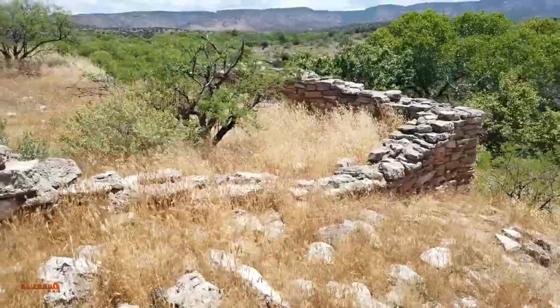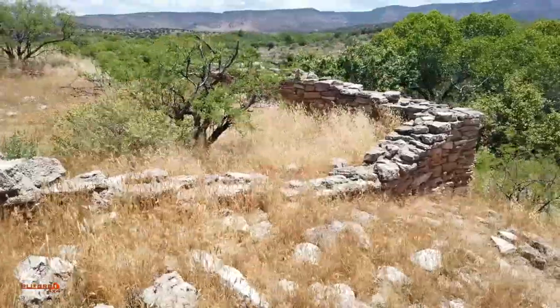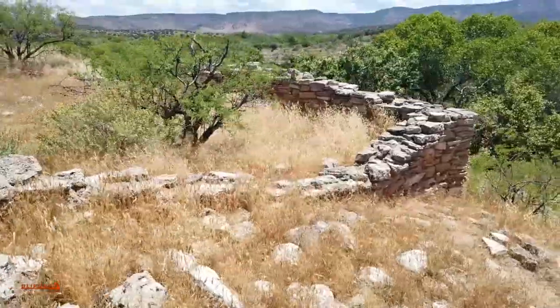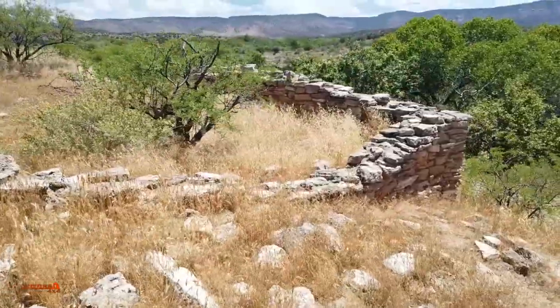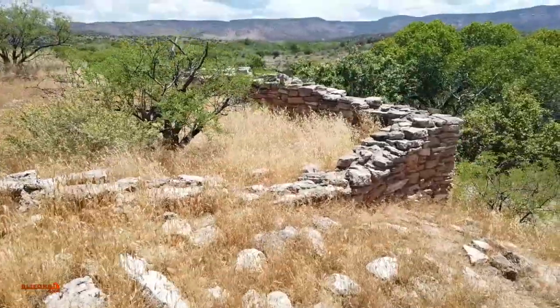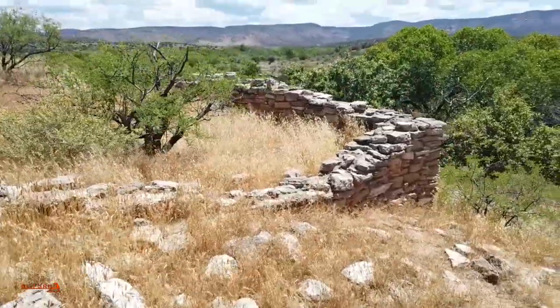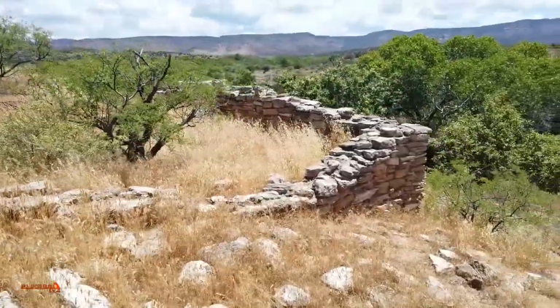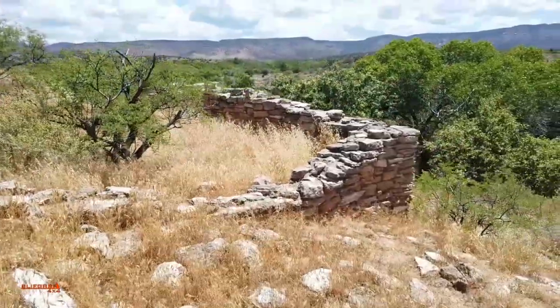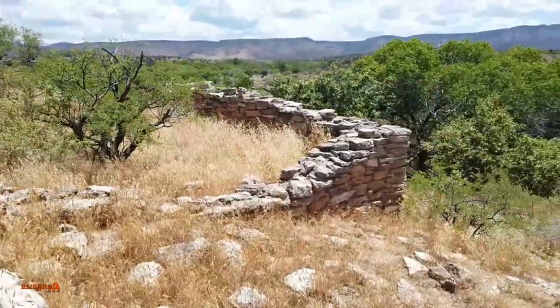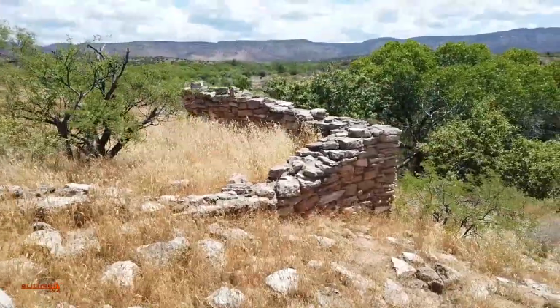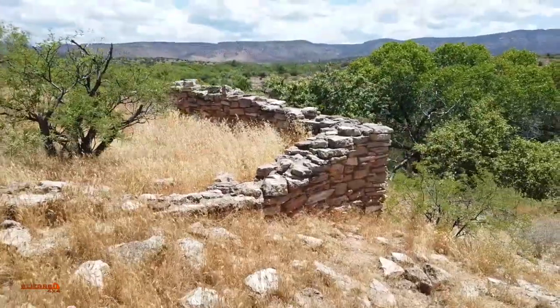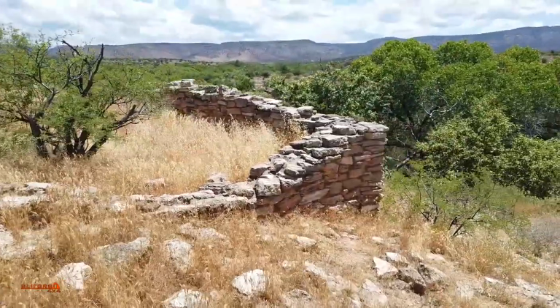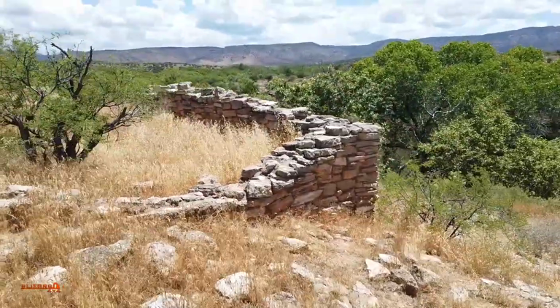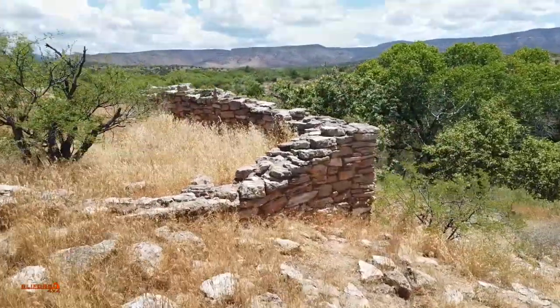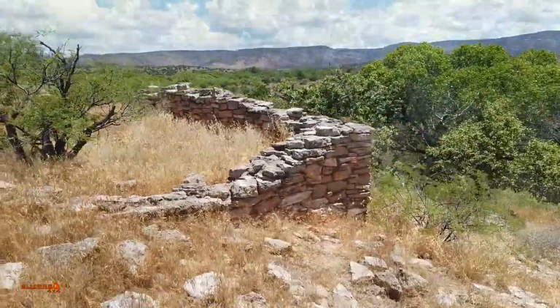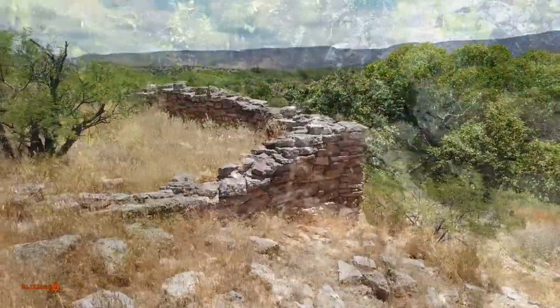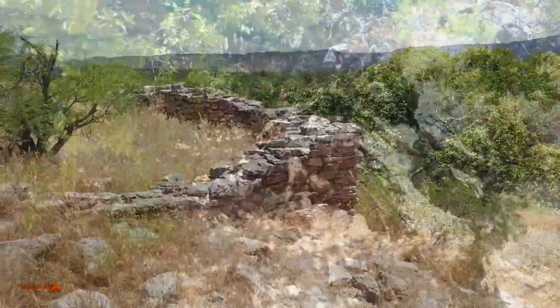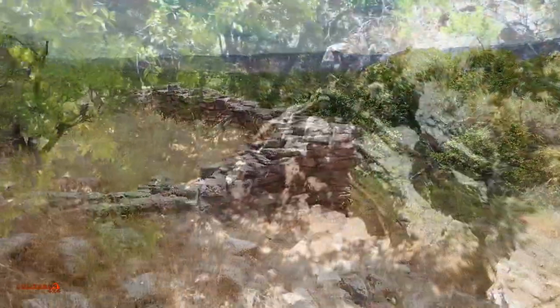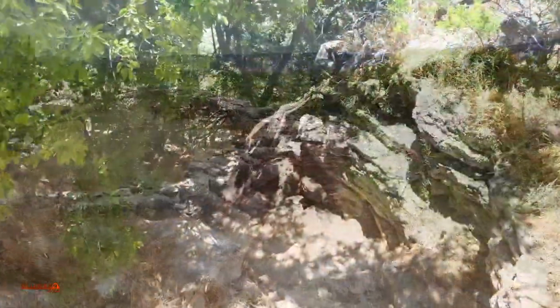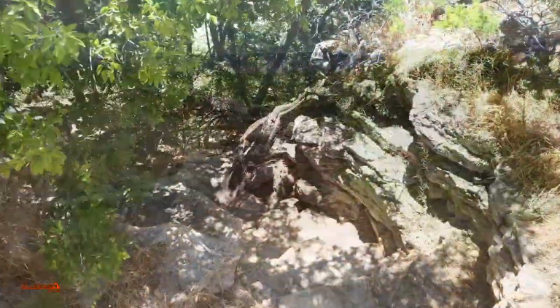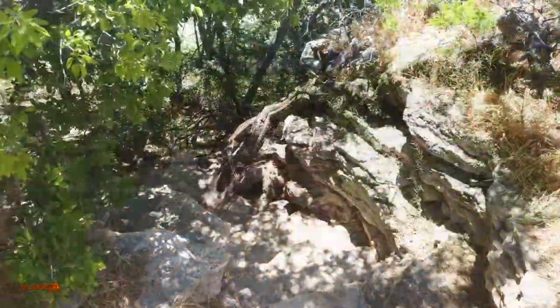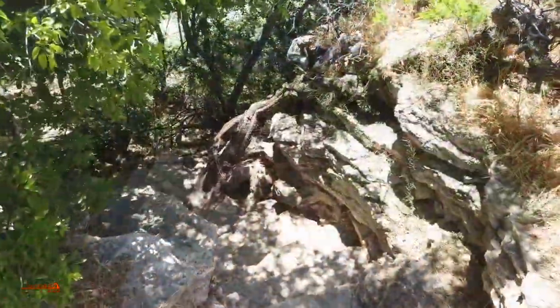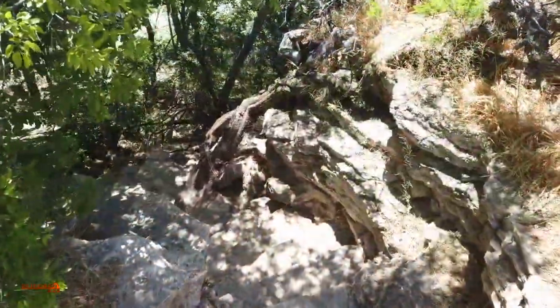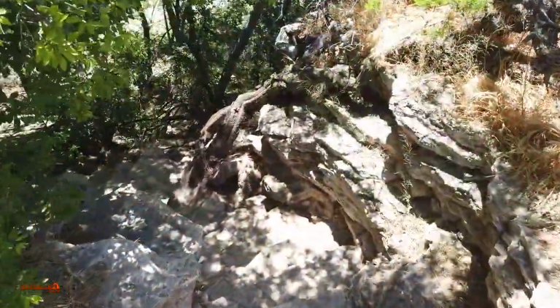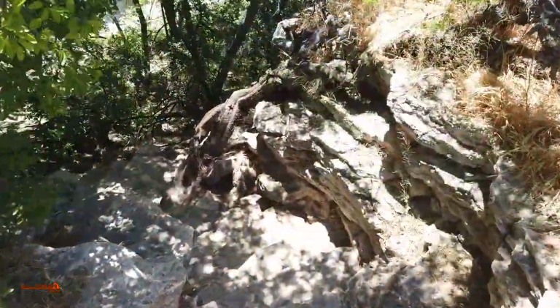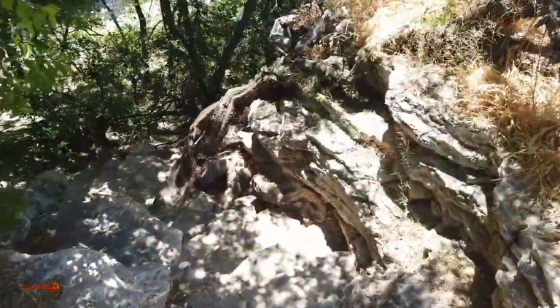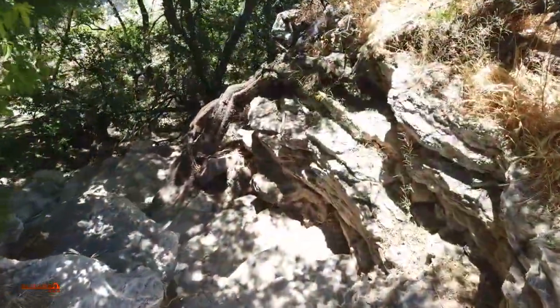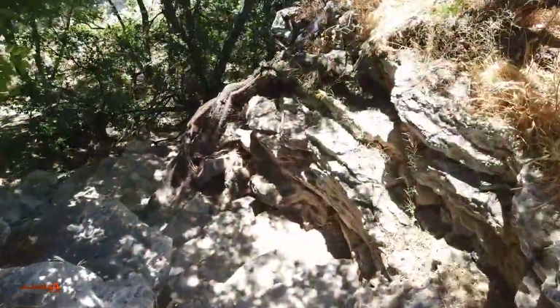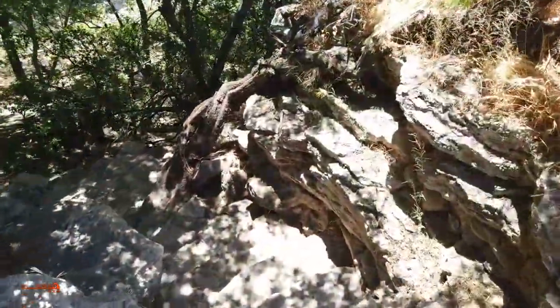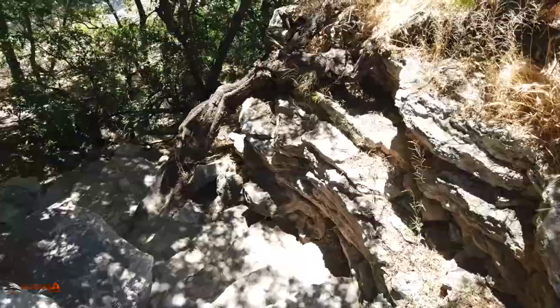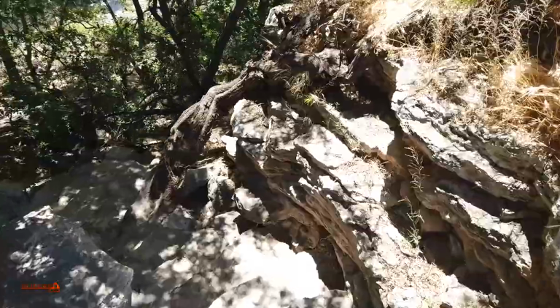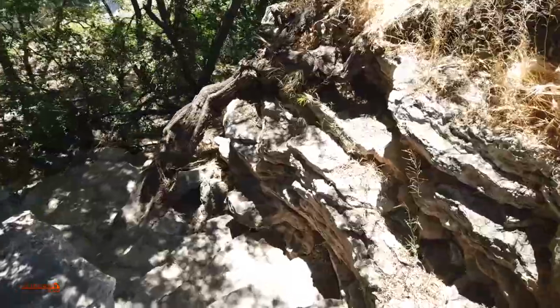The Yavapai creation tradition also states that the origin of life and their people came from this site.